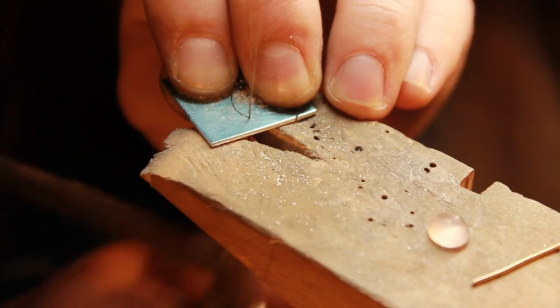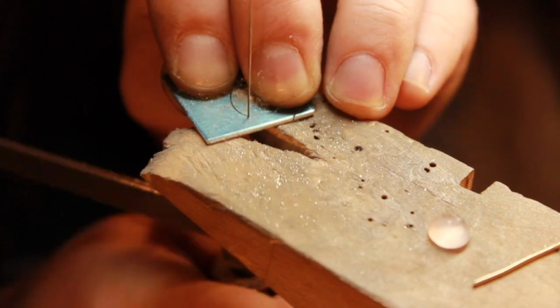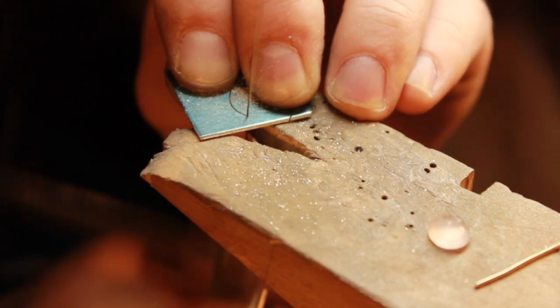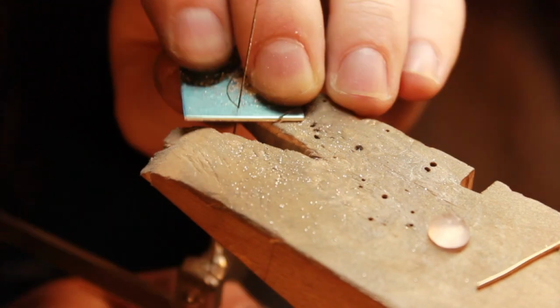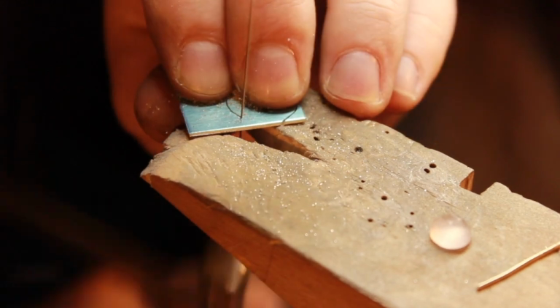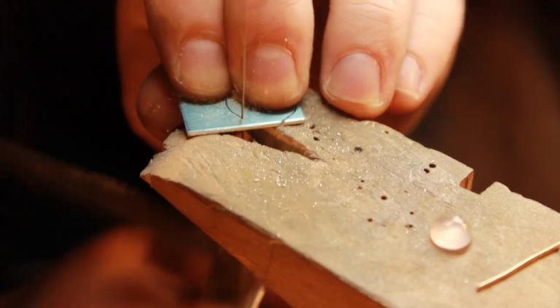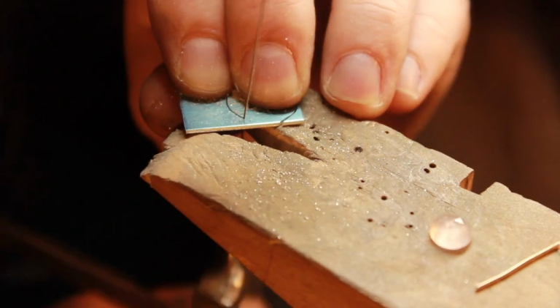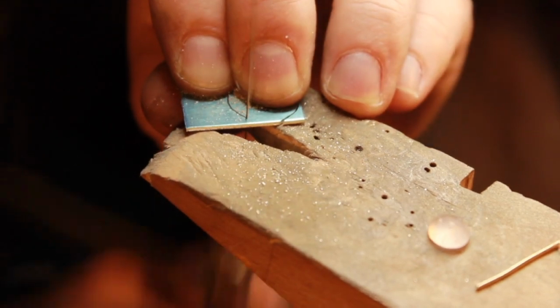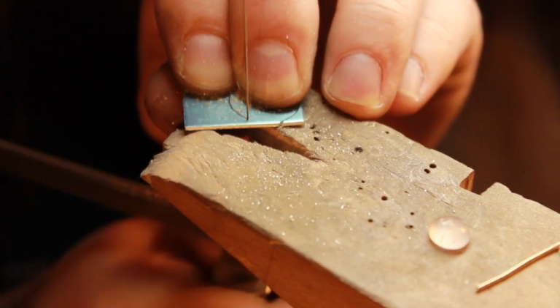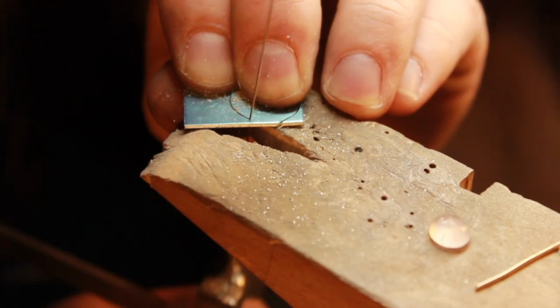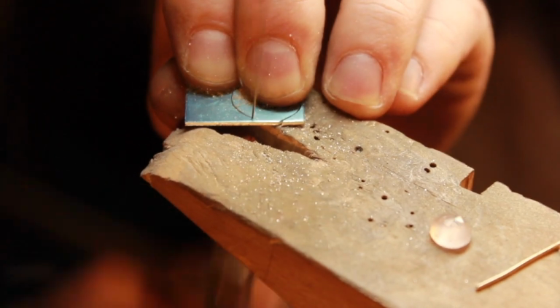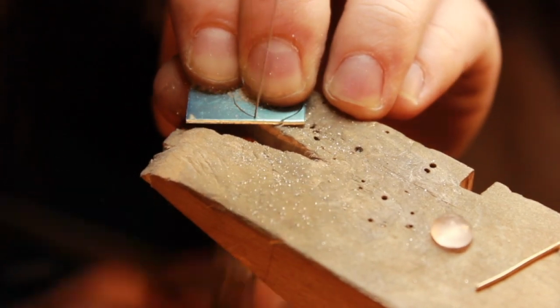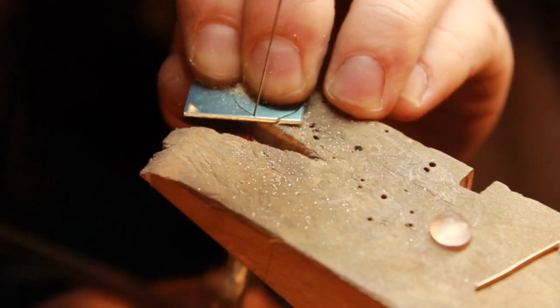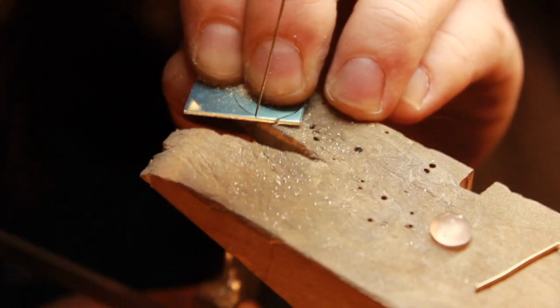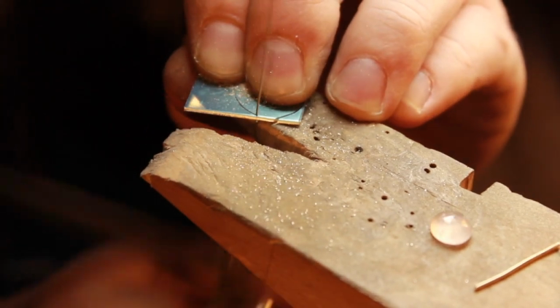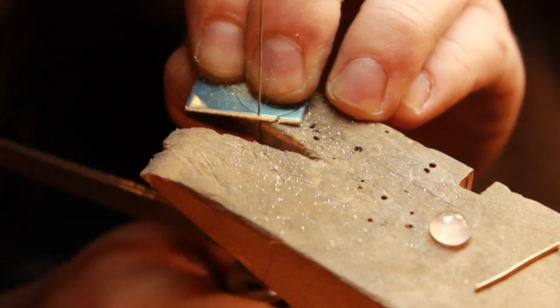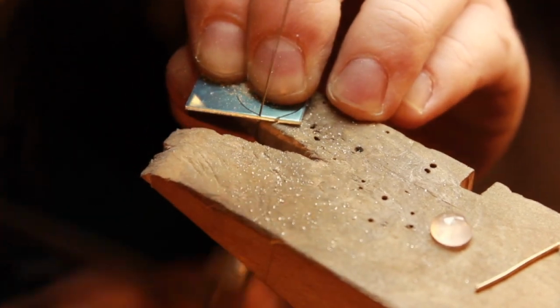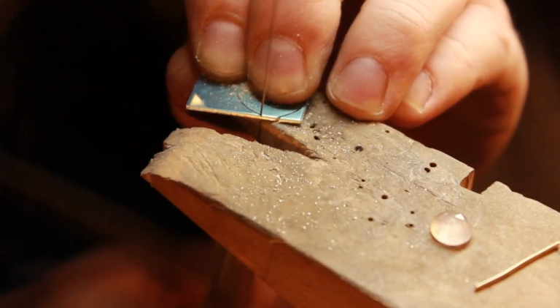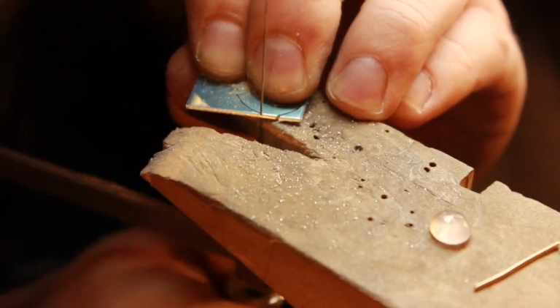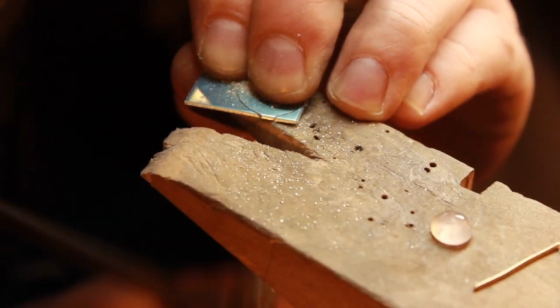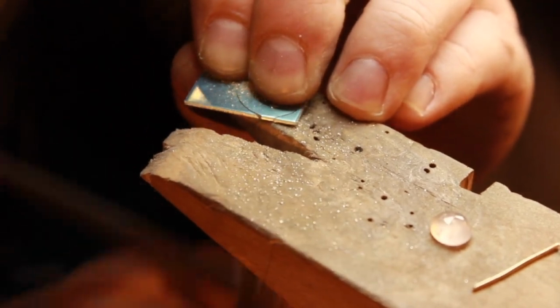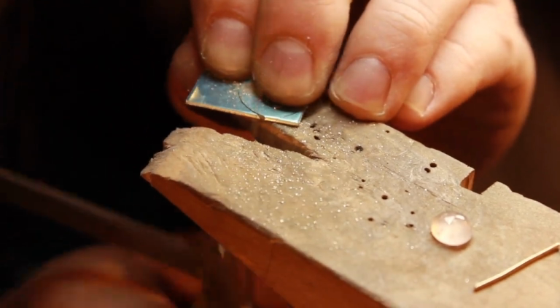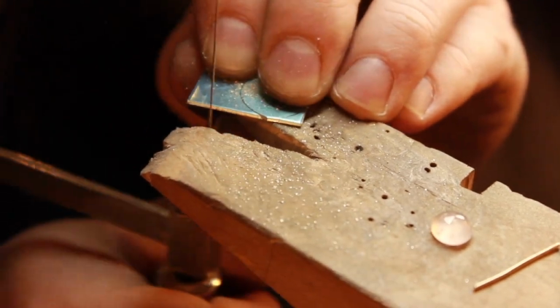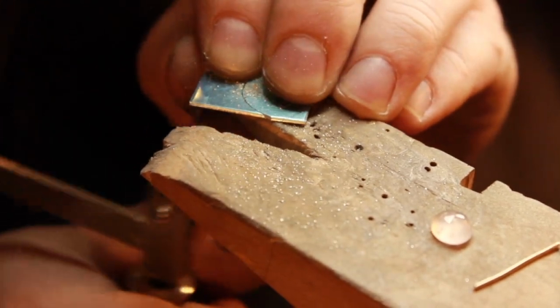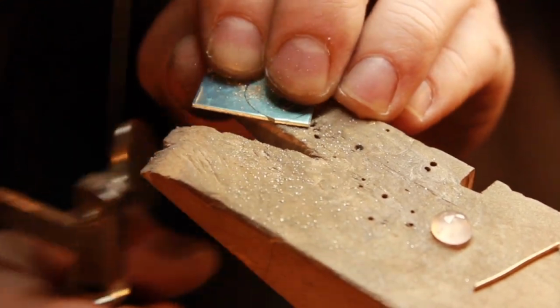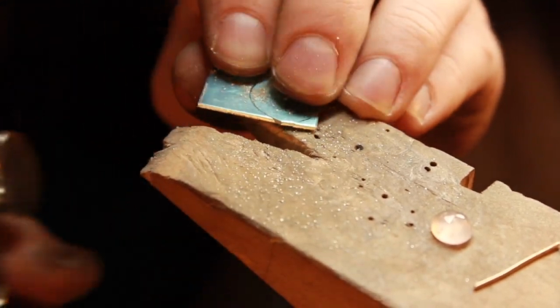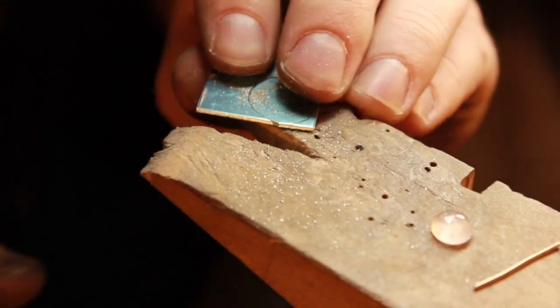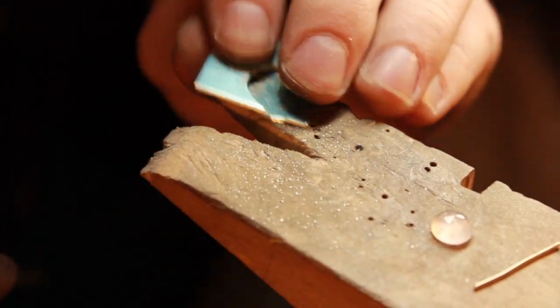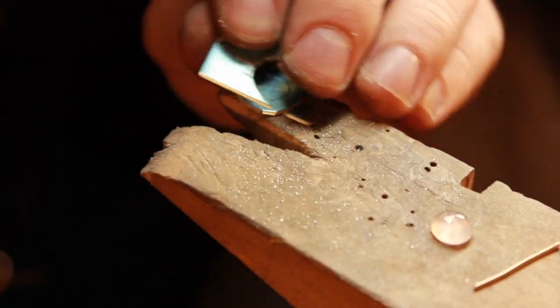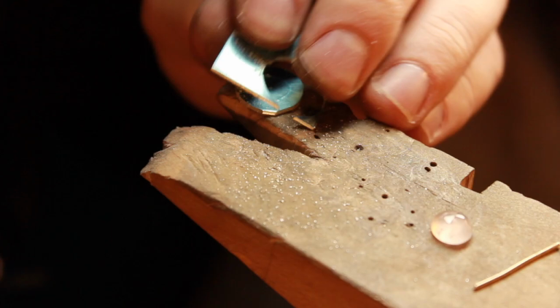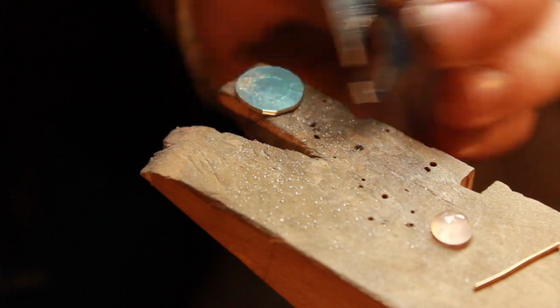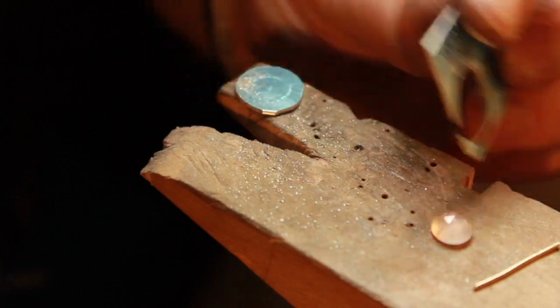What I'm doing now is making the halo, which is where the rose quartz will sit in the middle, and I'll make a nice finish on the outside of it.